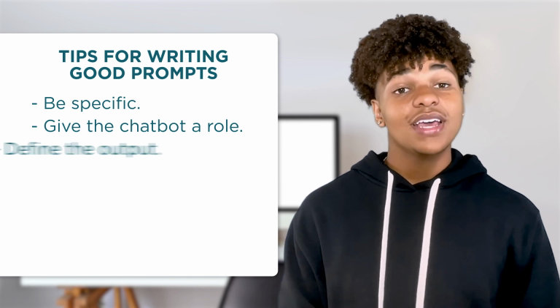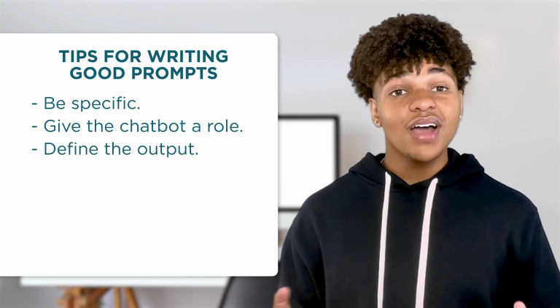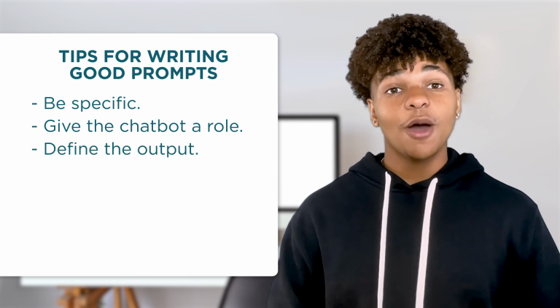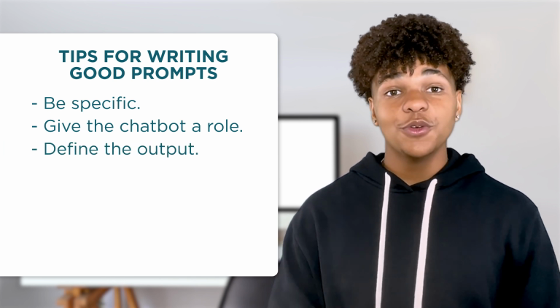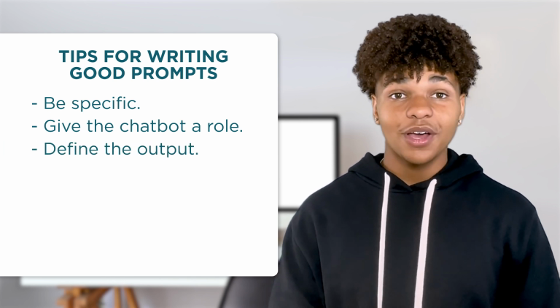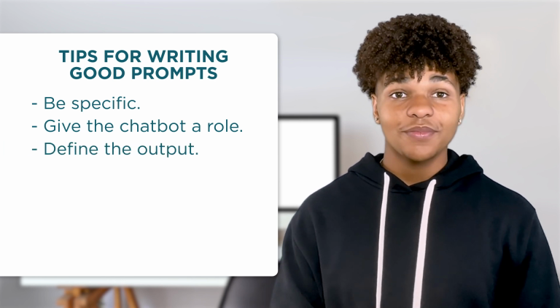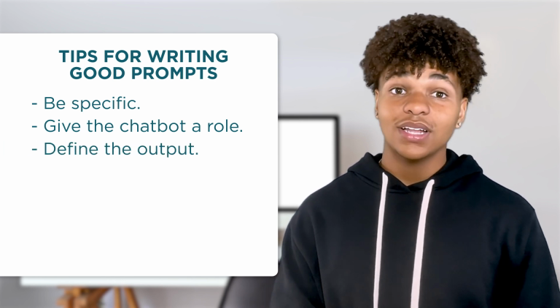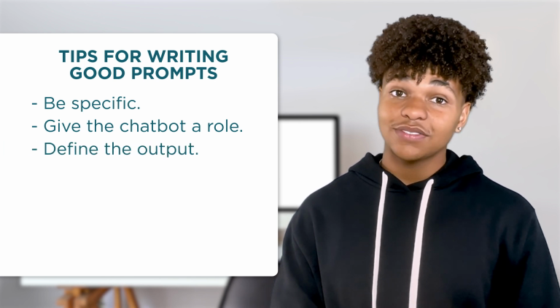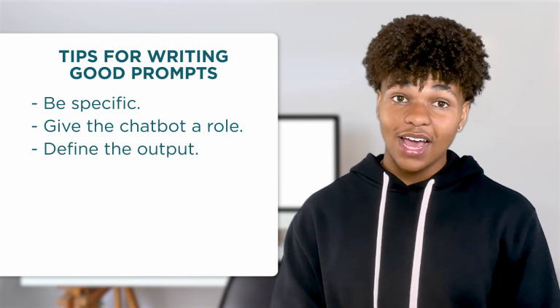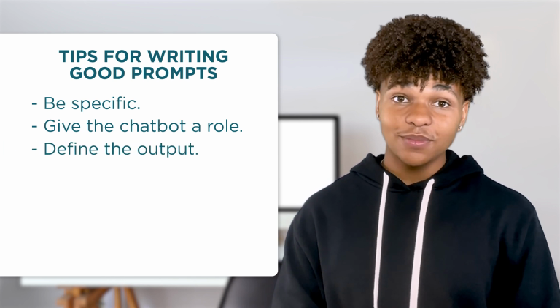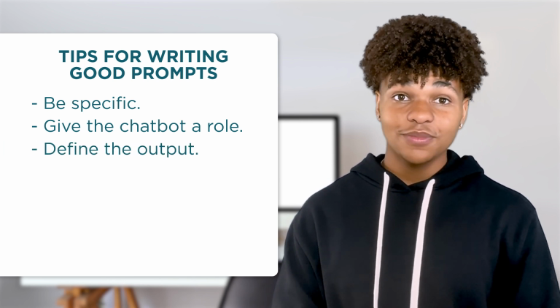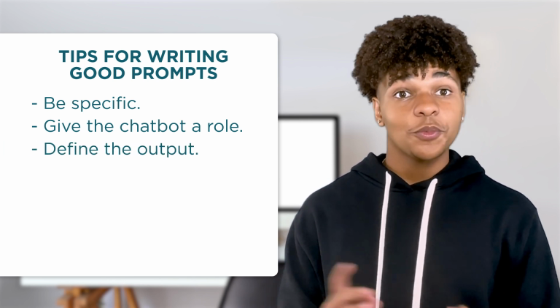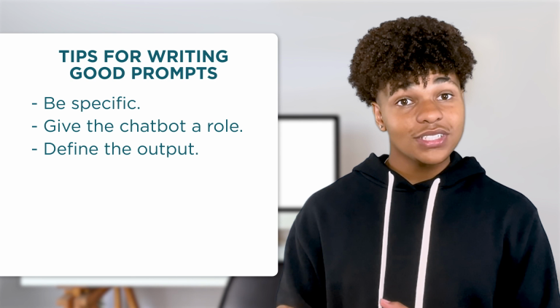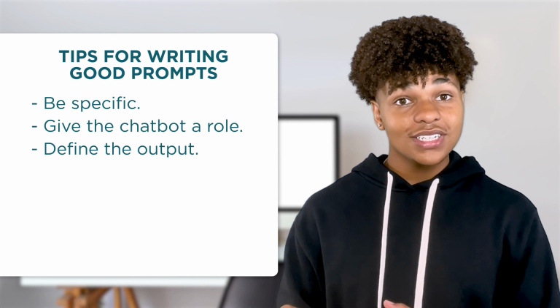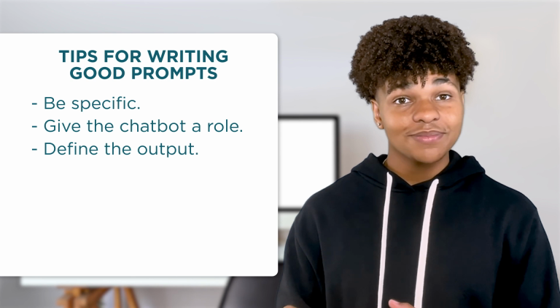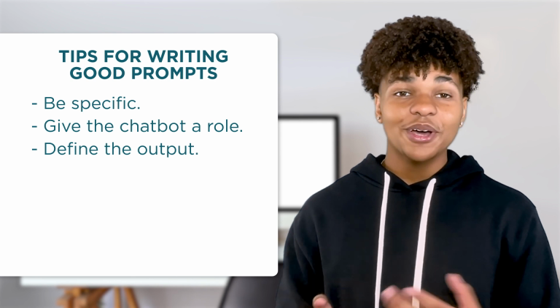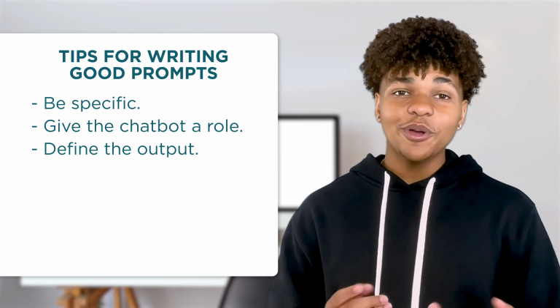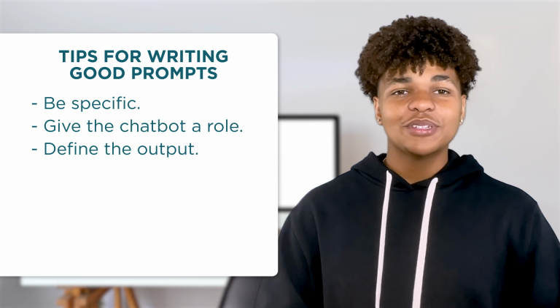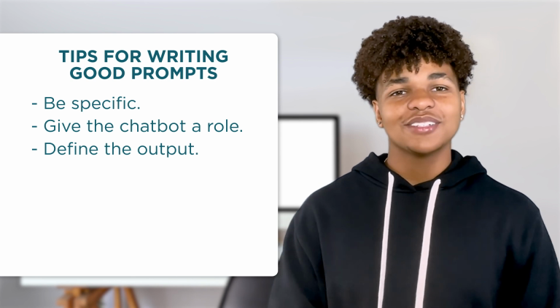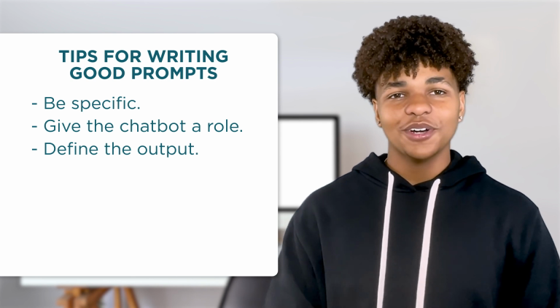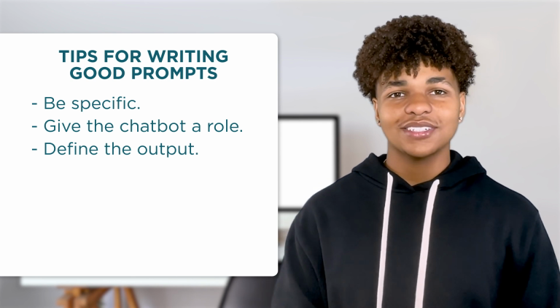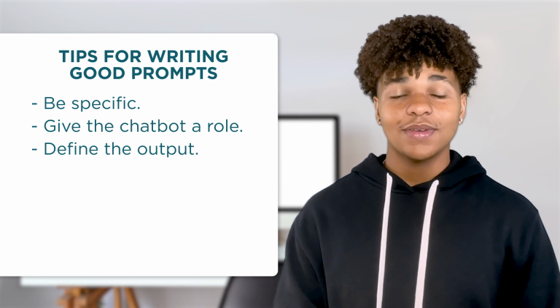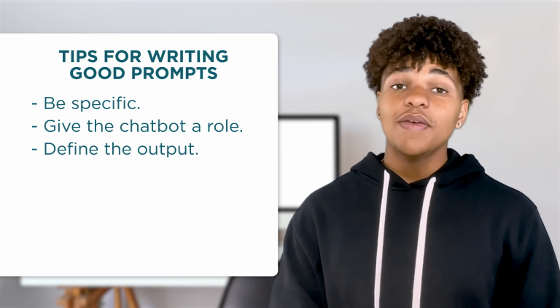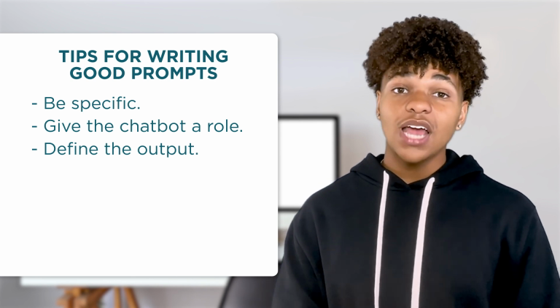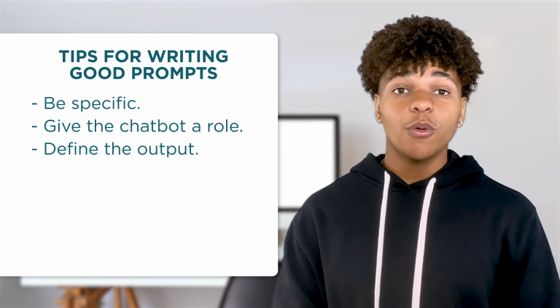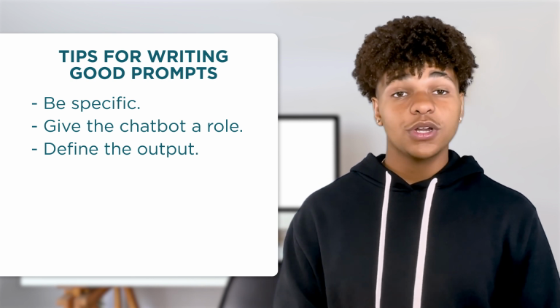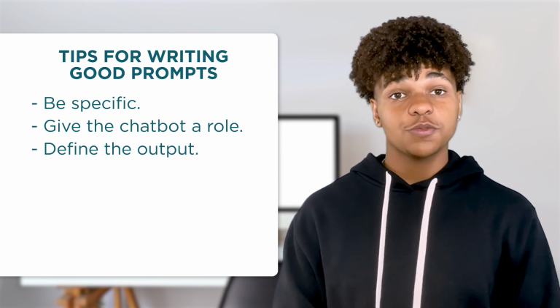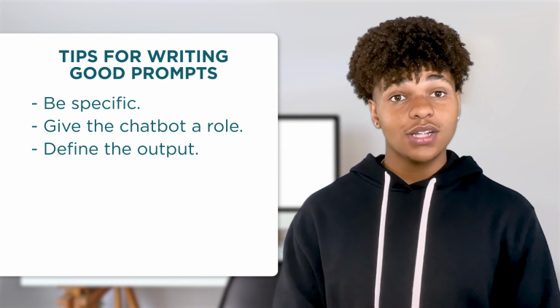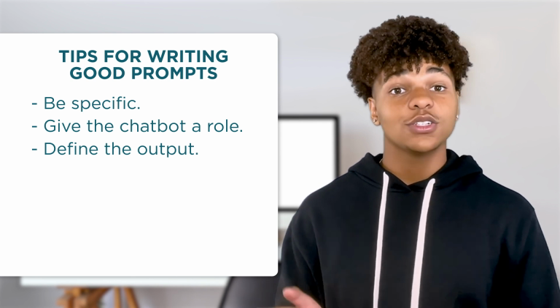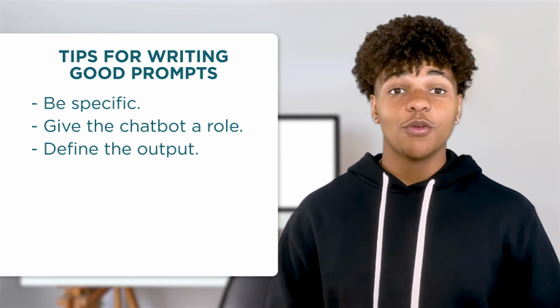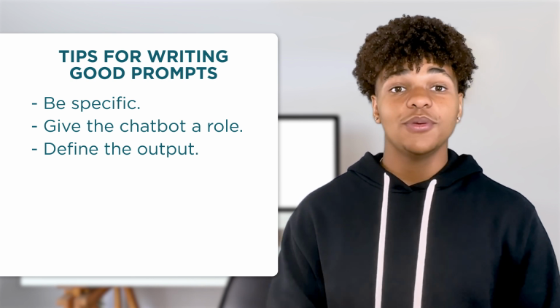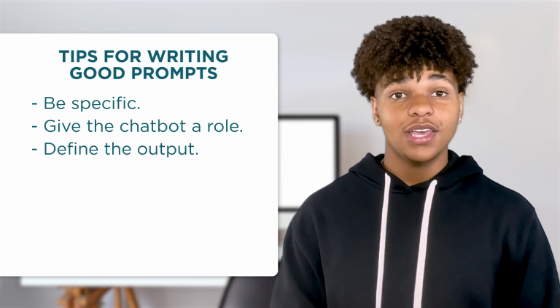Define the output you want — a list of 10 items, one sentence, a story with 2,000 words. The chatbot will put its response in the format you need.